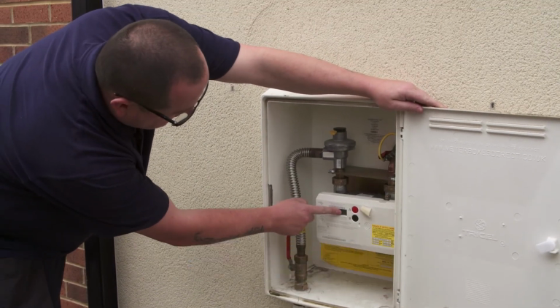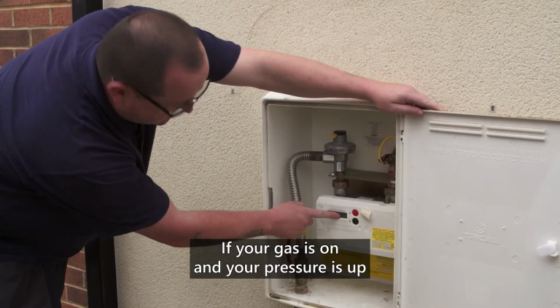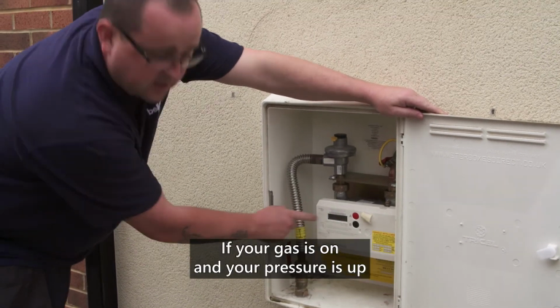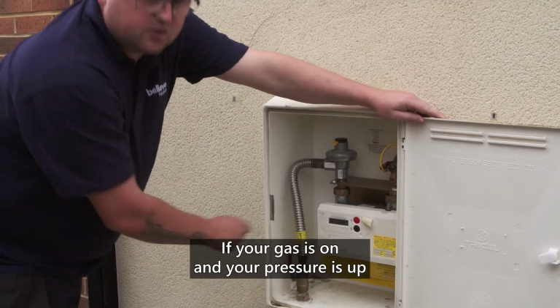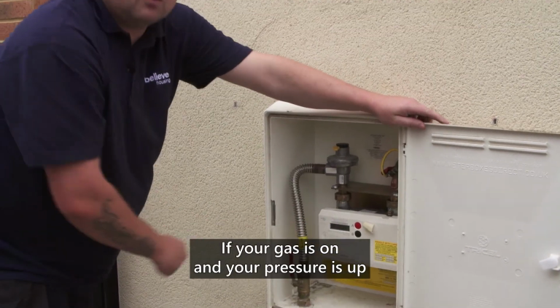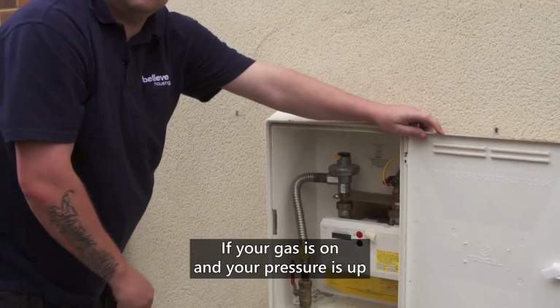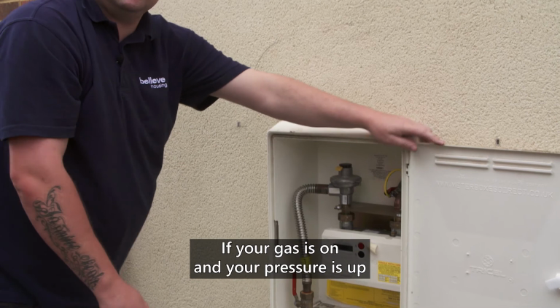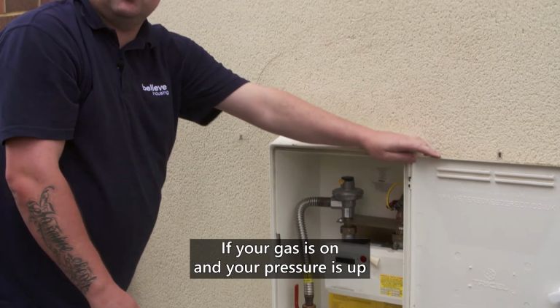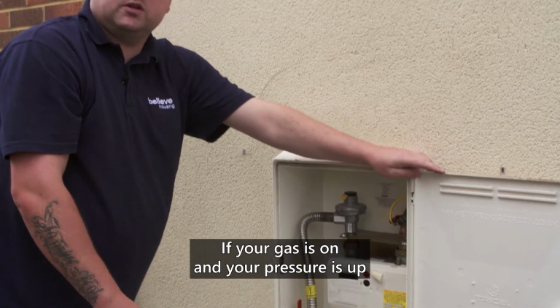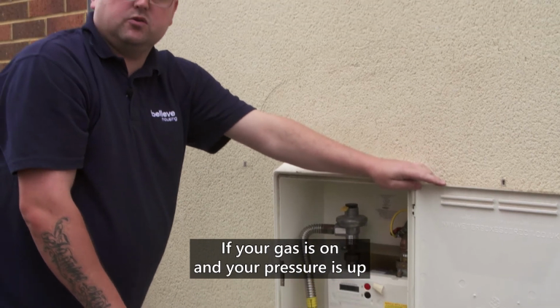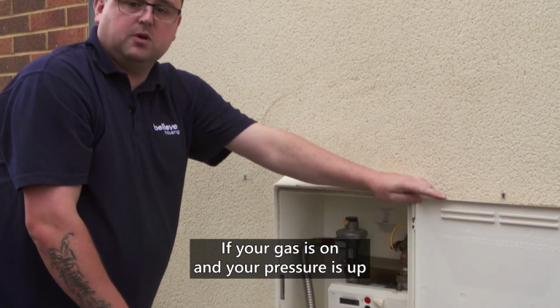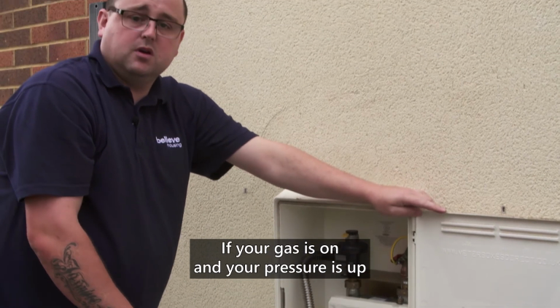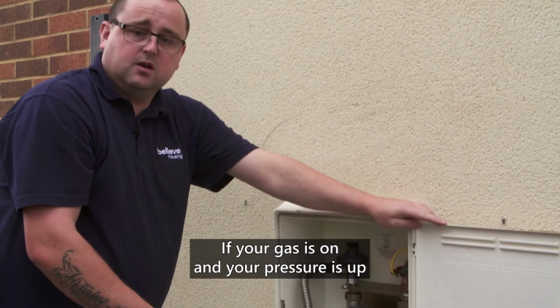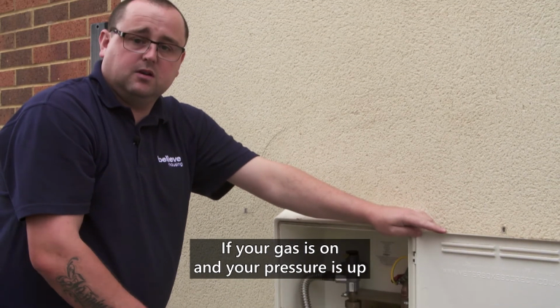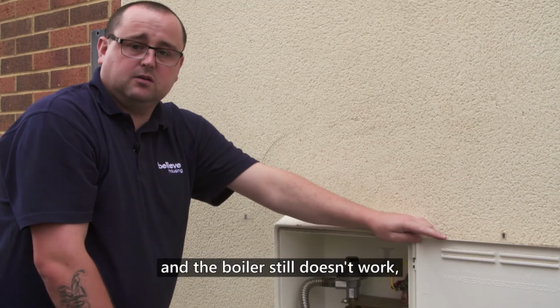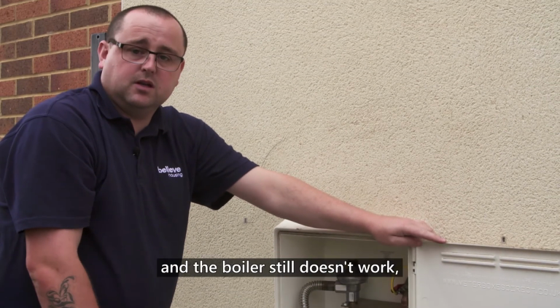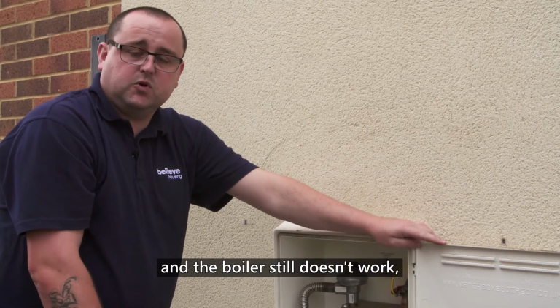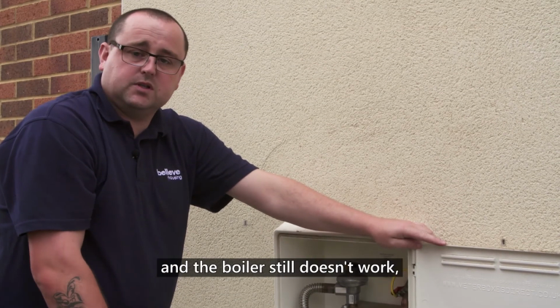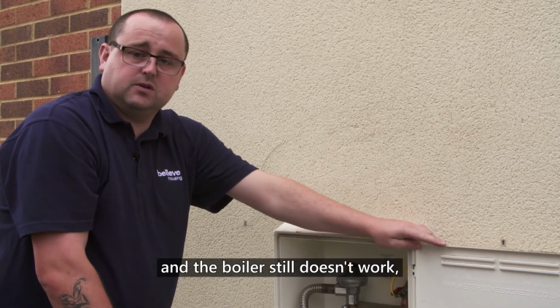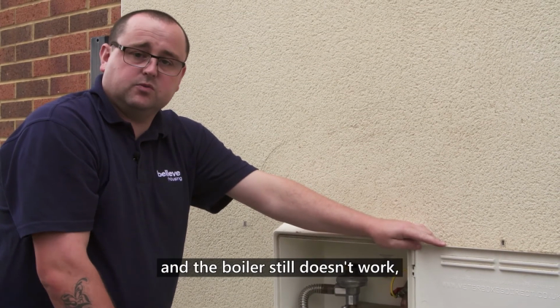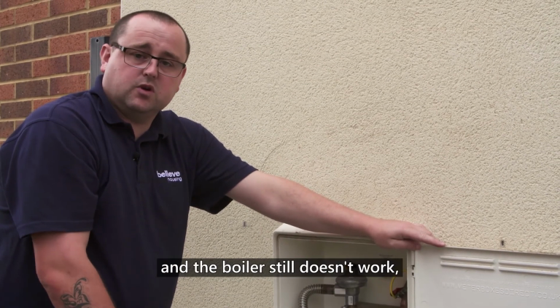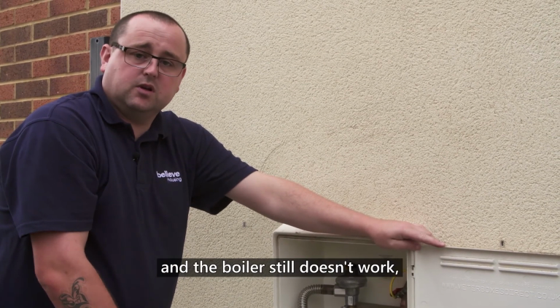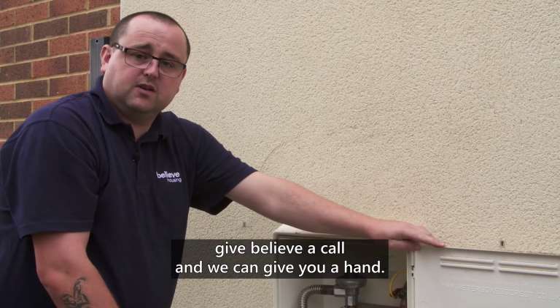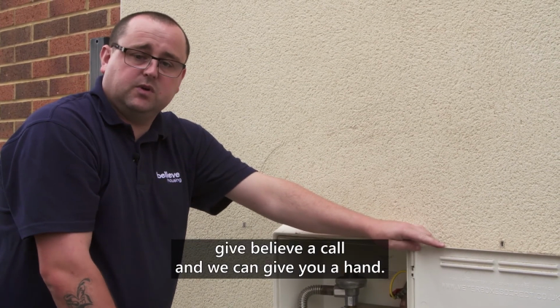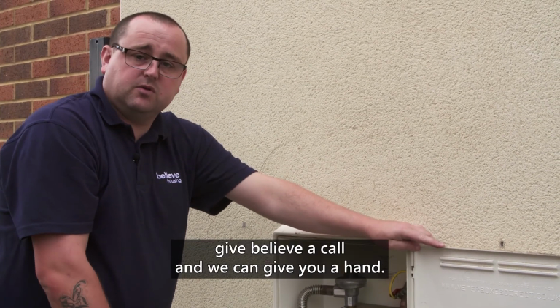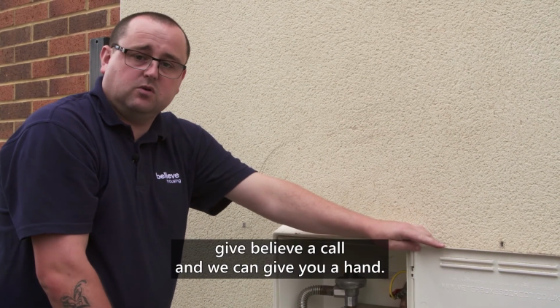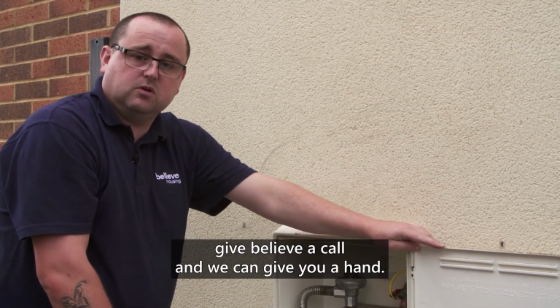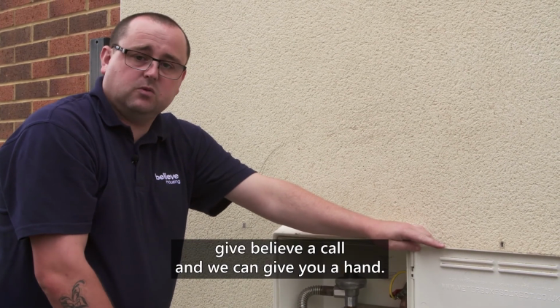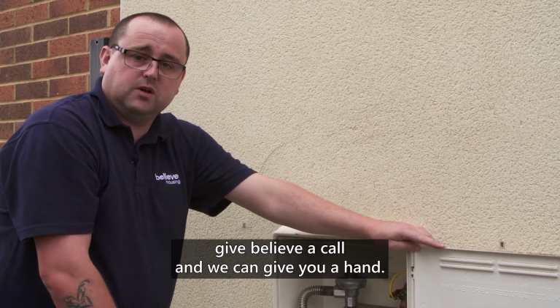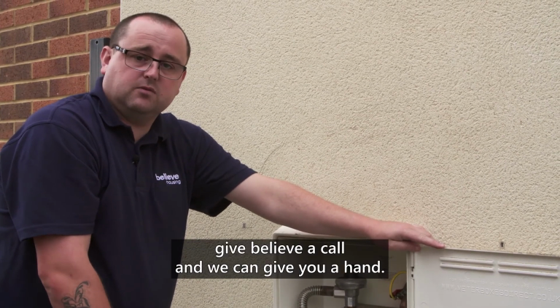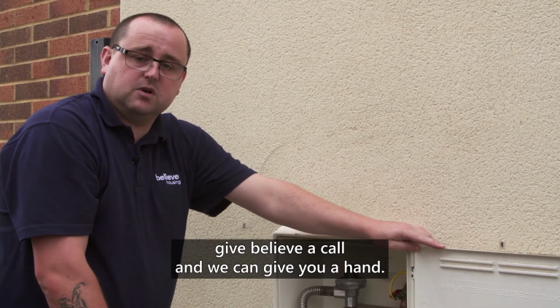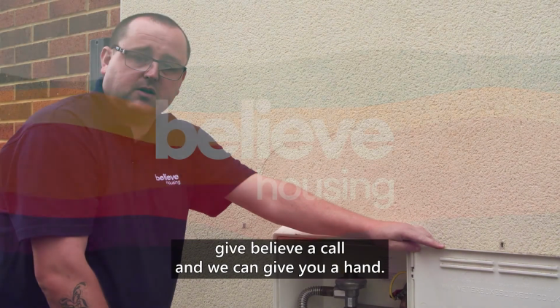If your gas is on and your pressure is up and the boiler still doesn't work, give Believe a call and we can give you a hand.